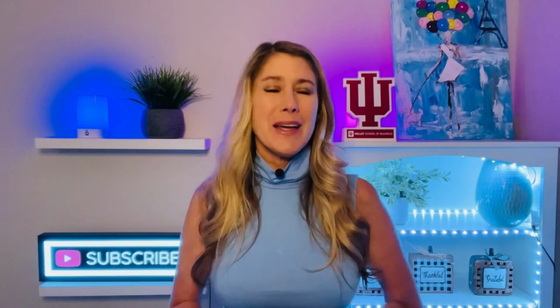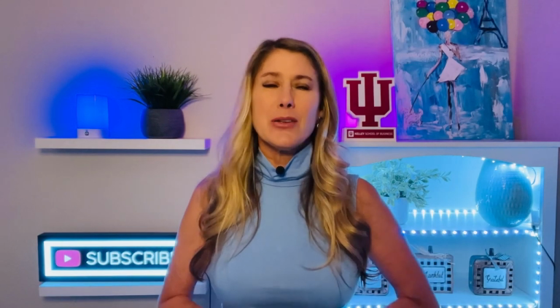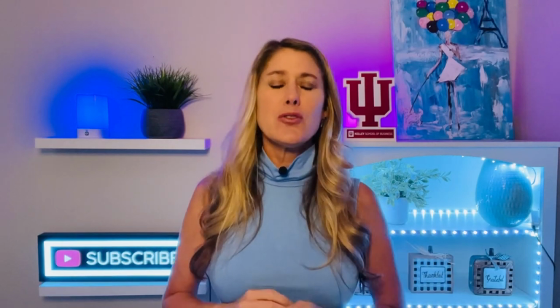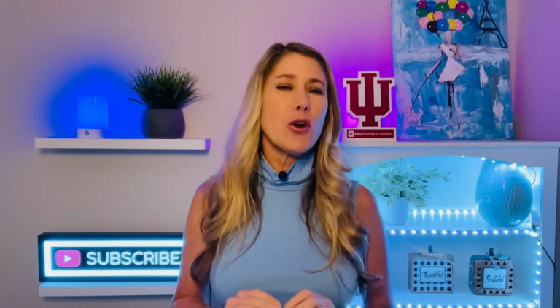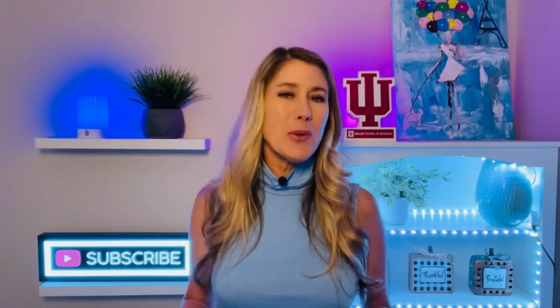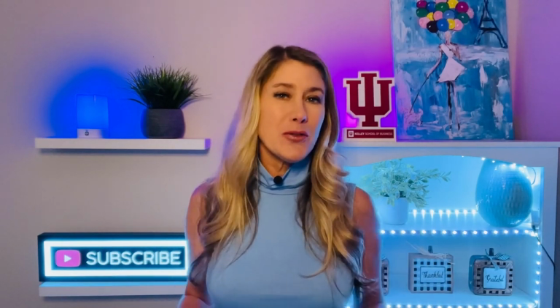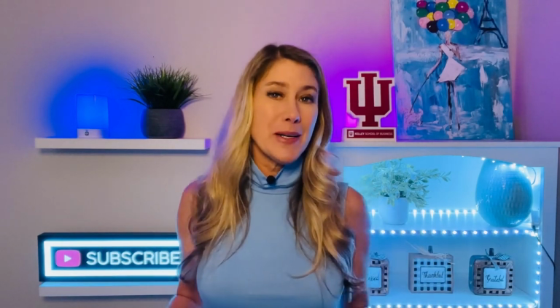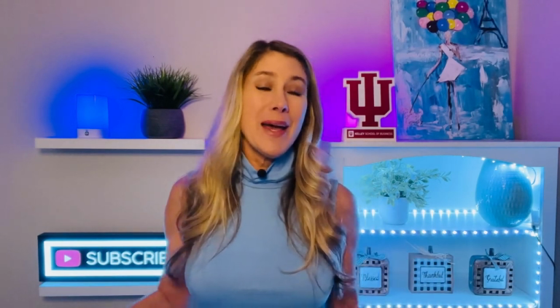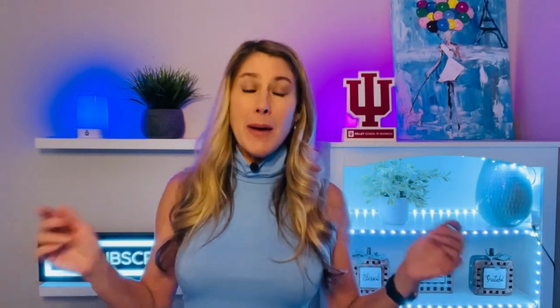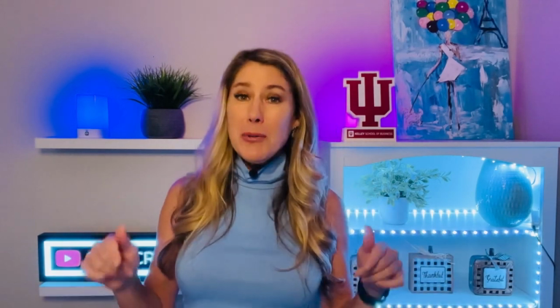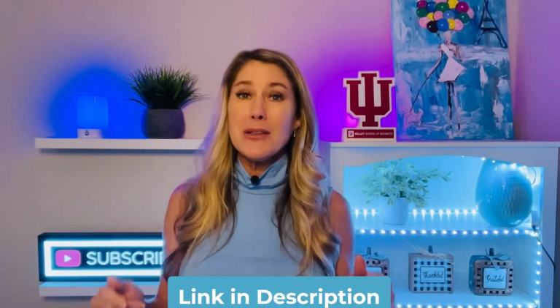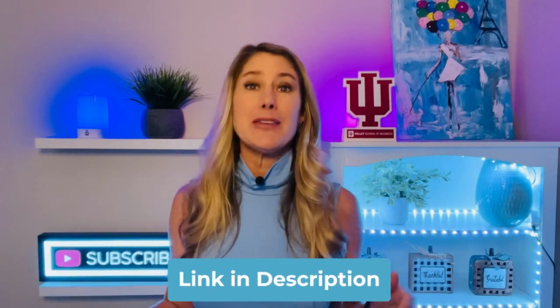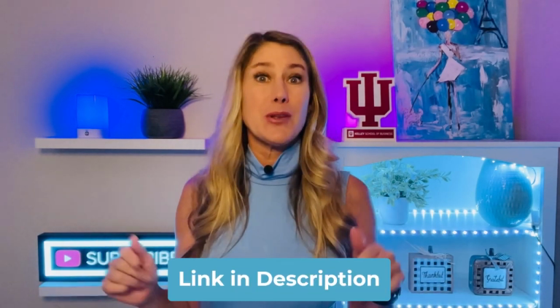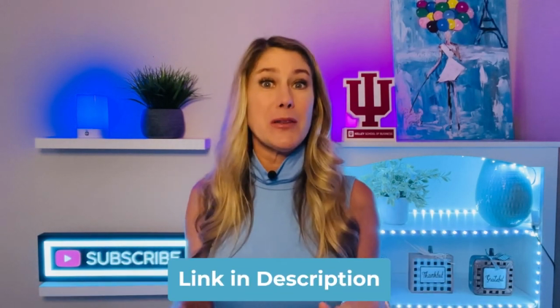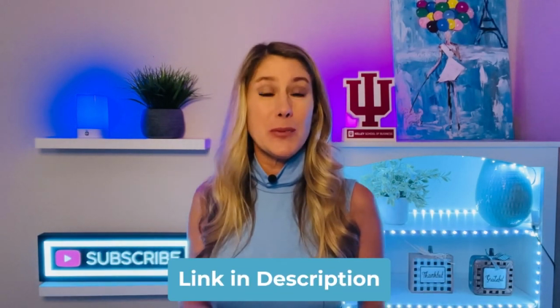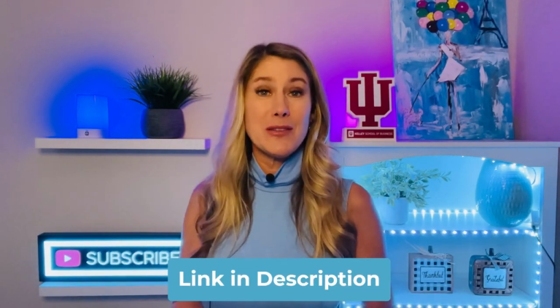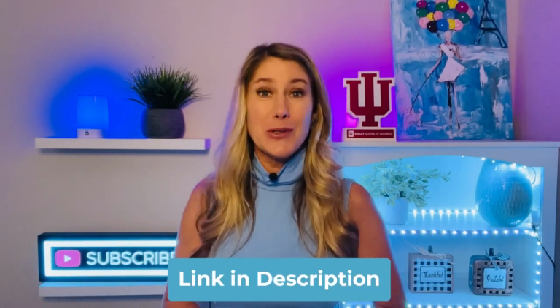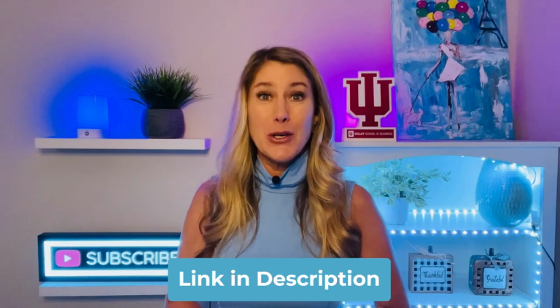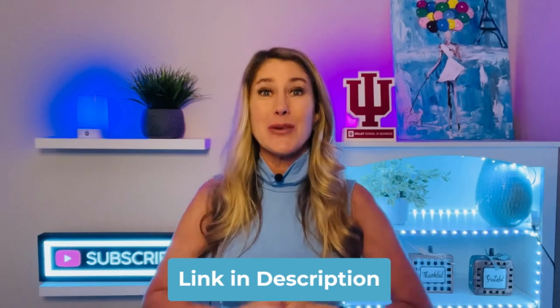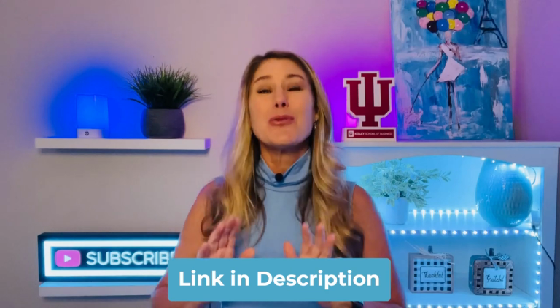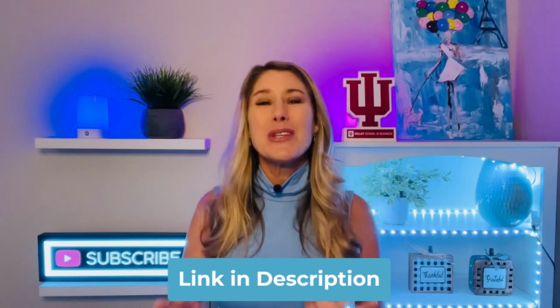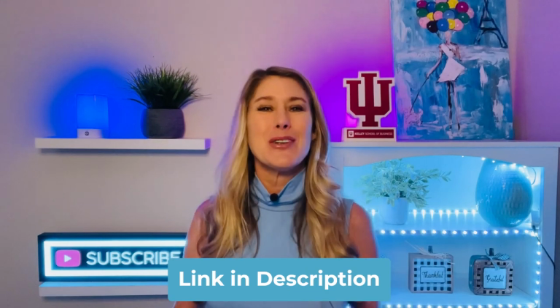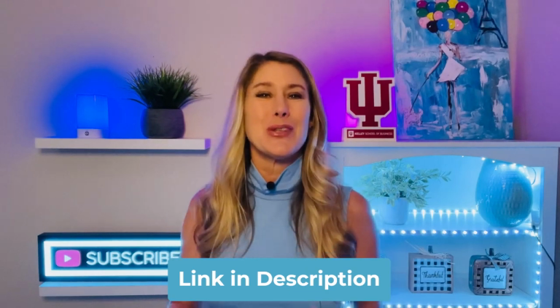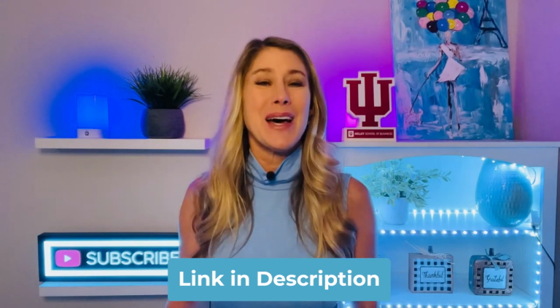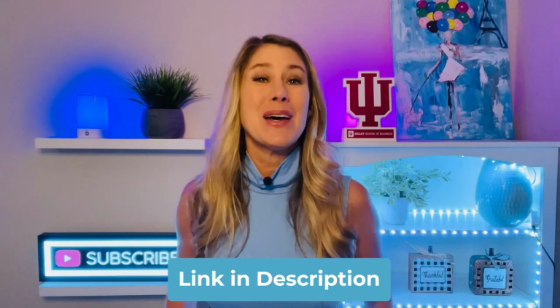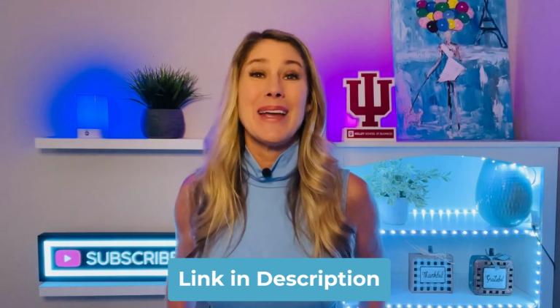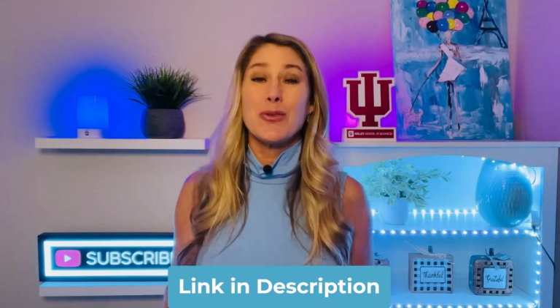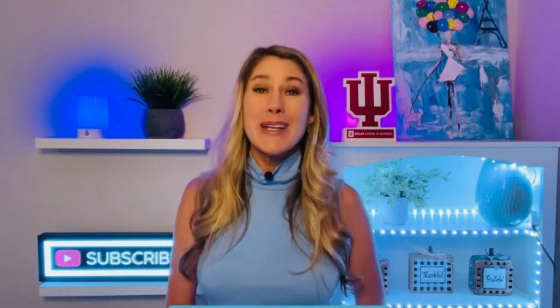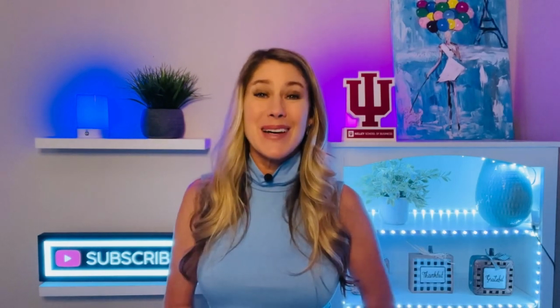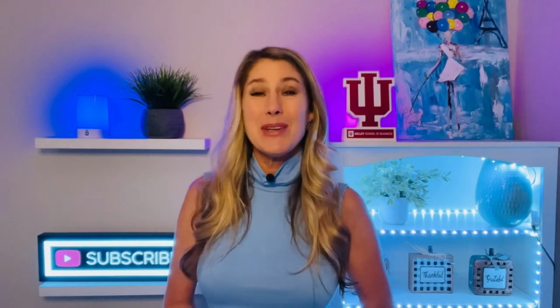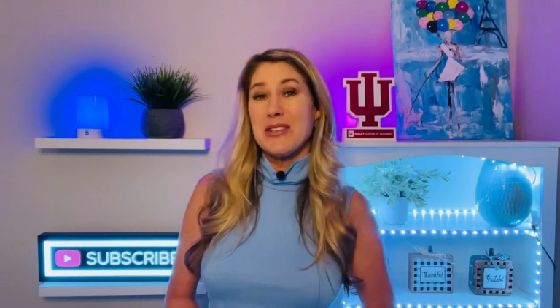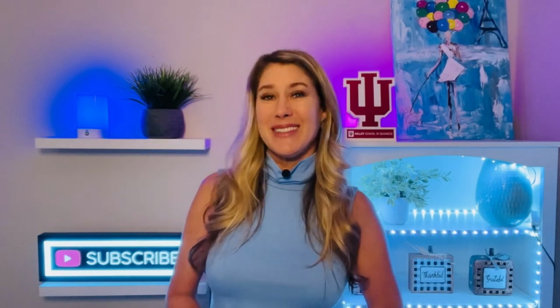I'm going to put a link to a lot of these places below because I really want you to have a great time here in DC.